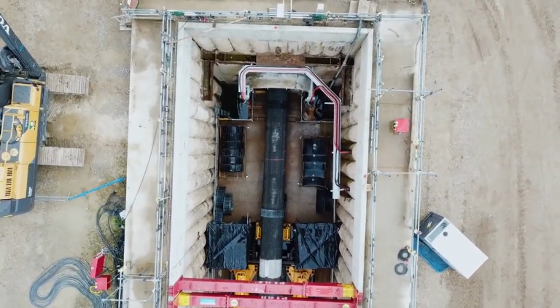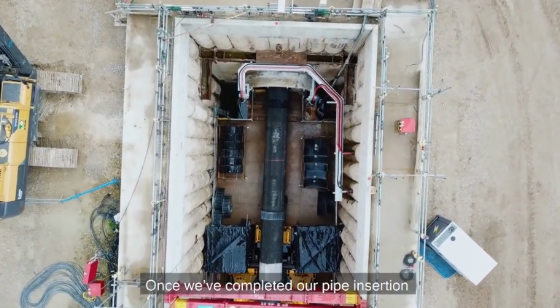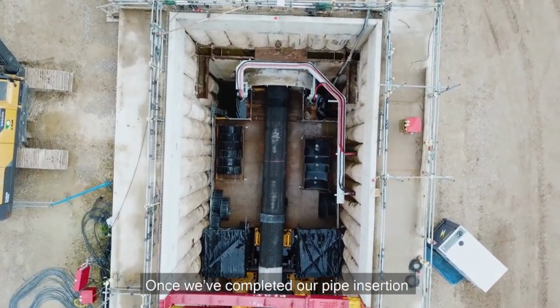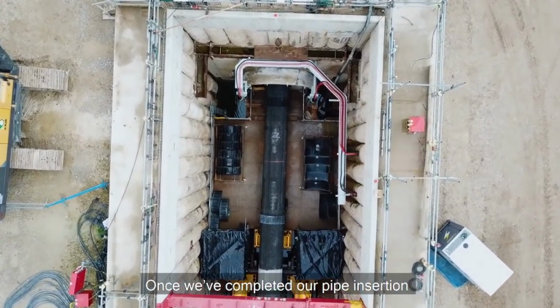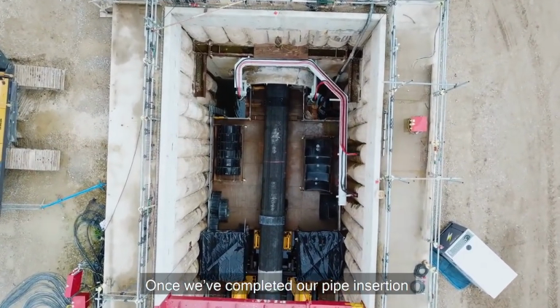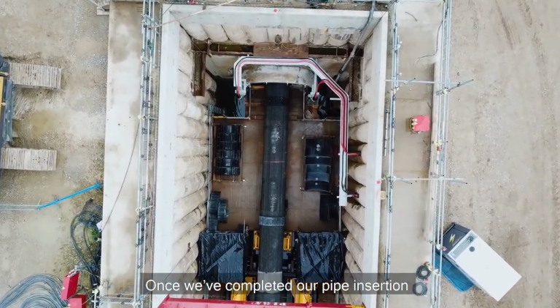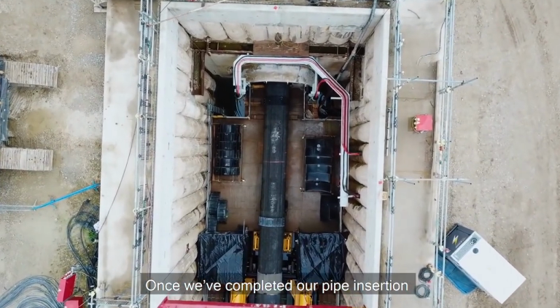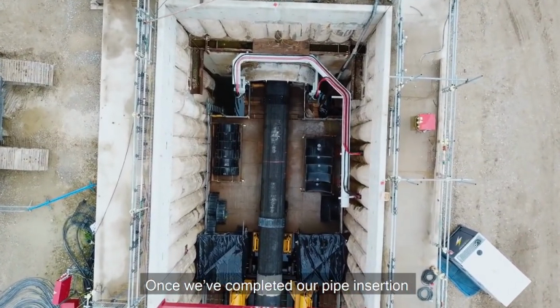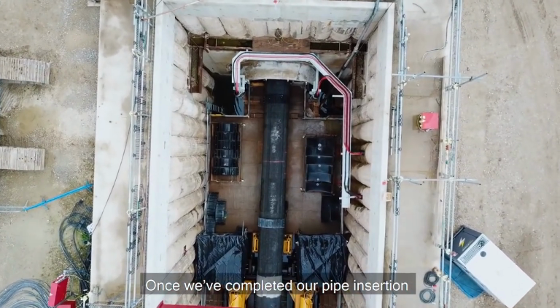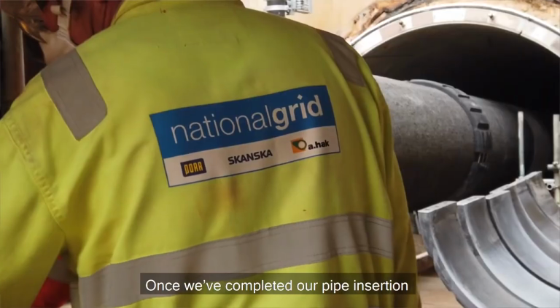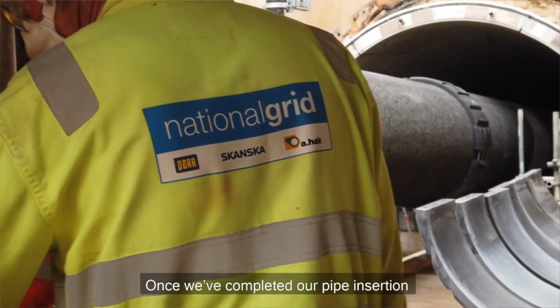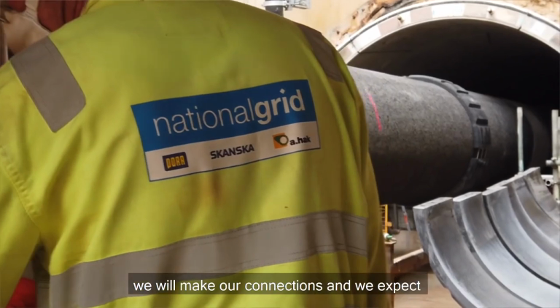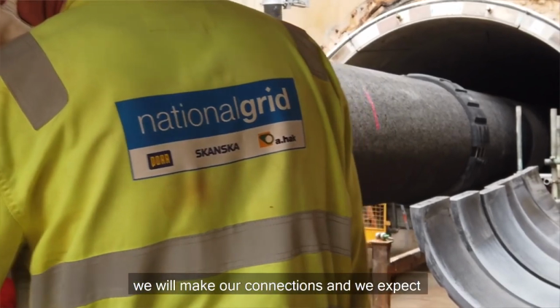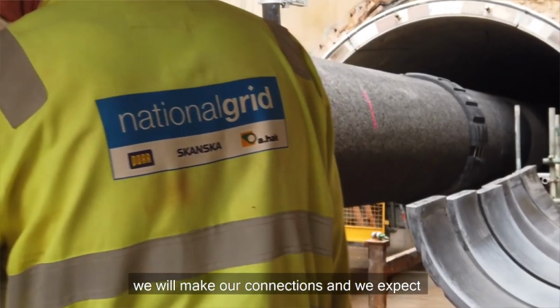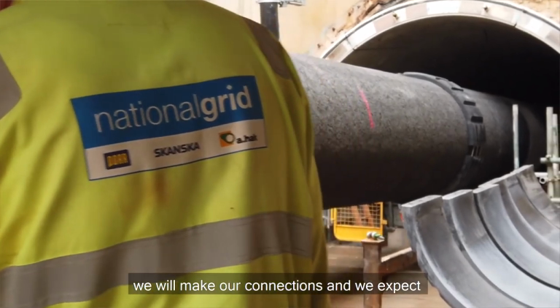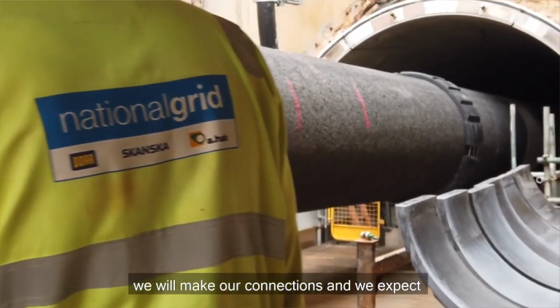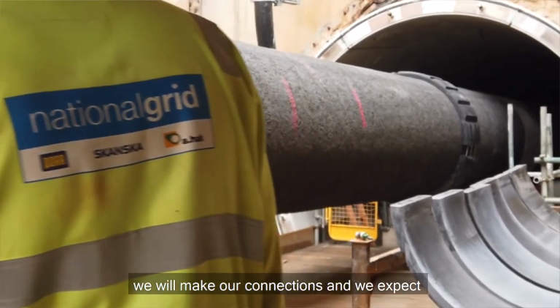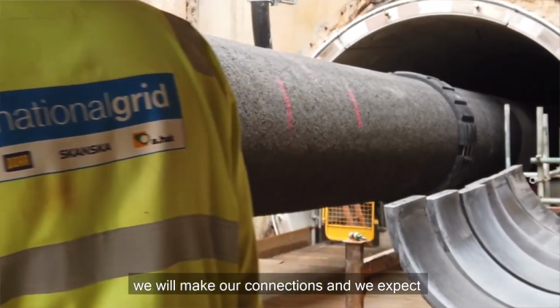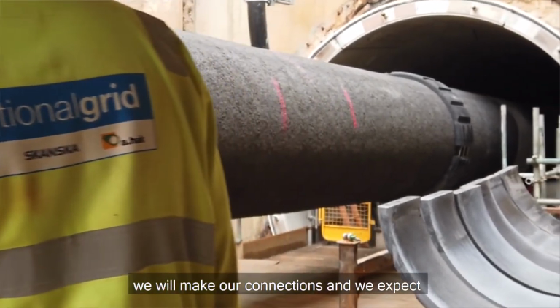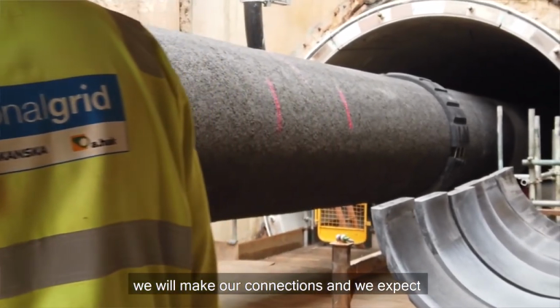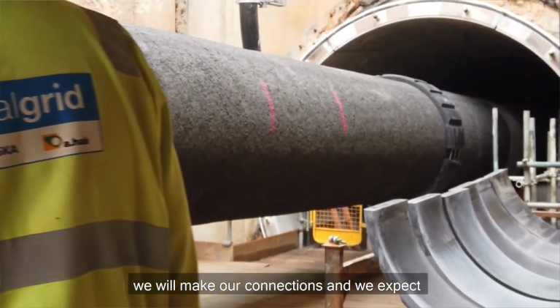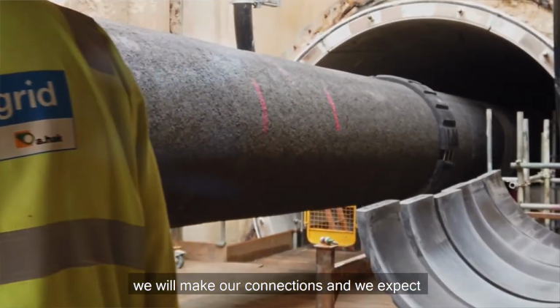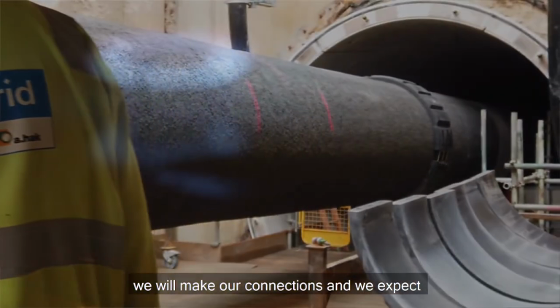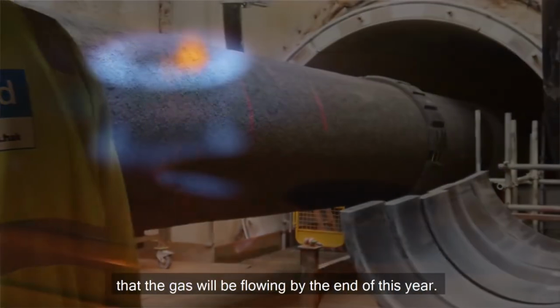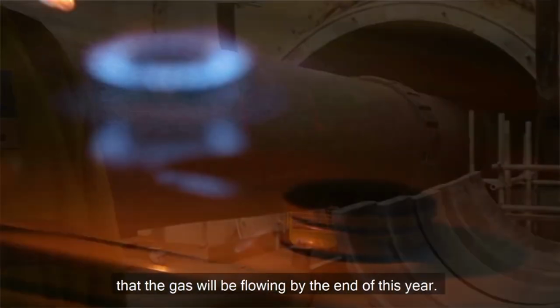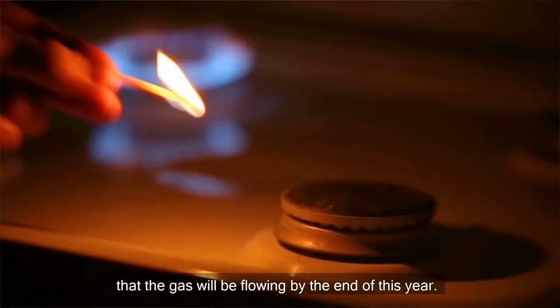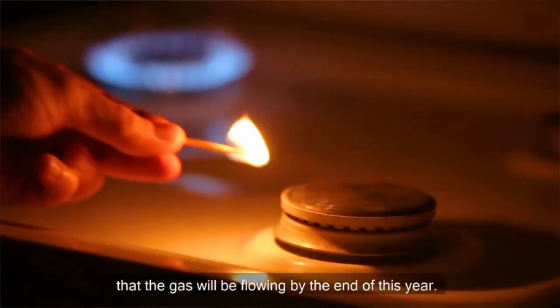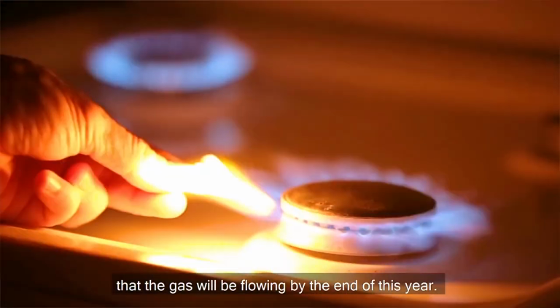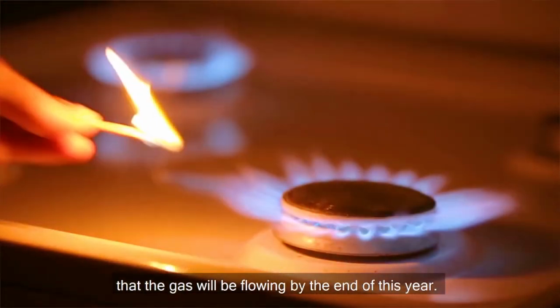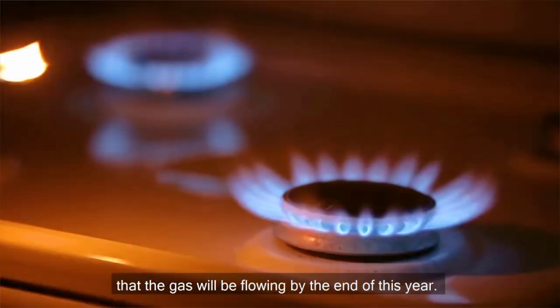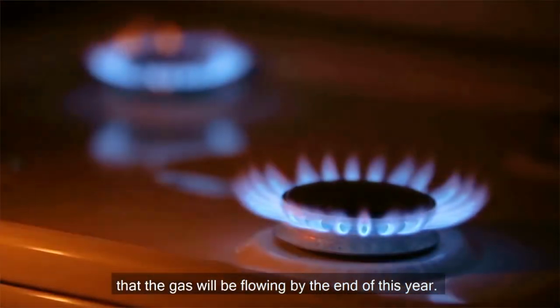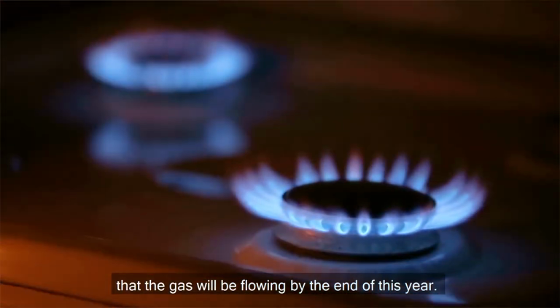Once we've completed our pipe insertion, we will make our connections, and we expect that the gas will be flowing by the end of this year.